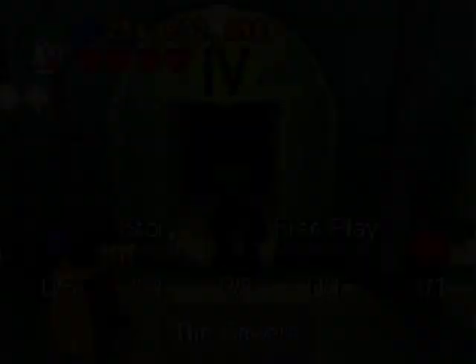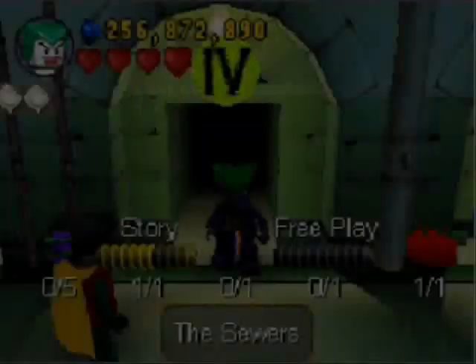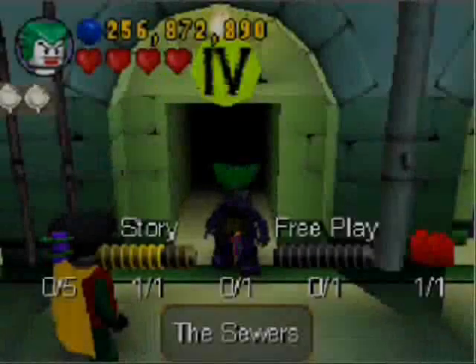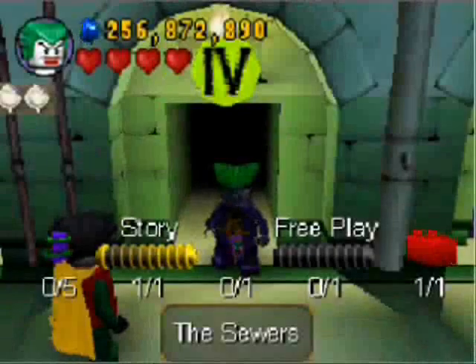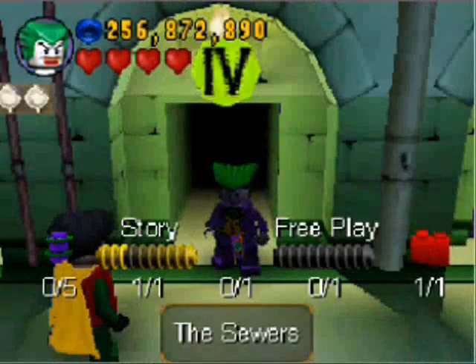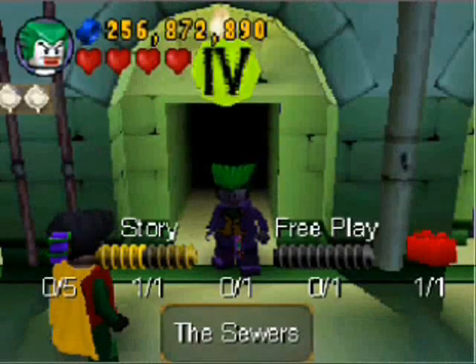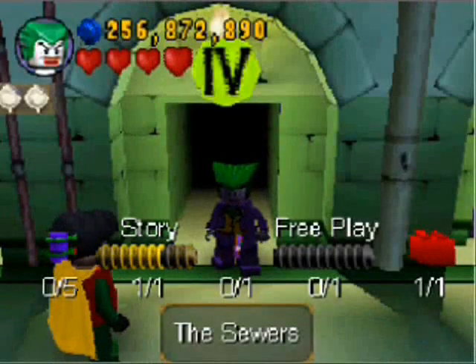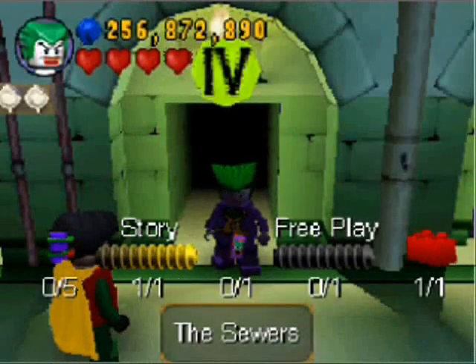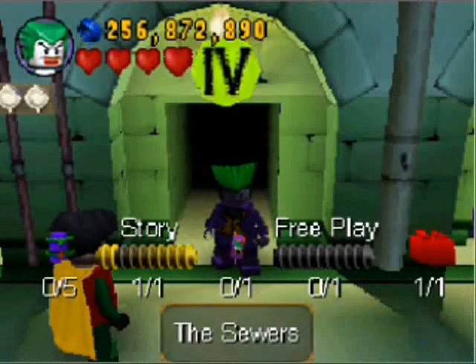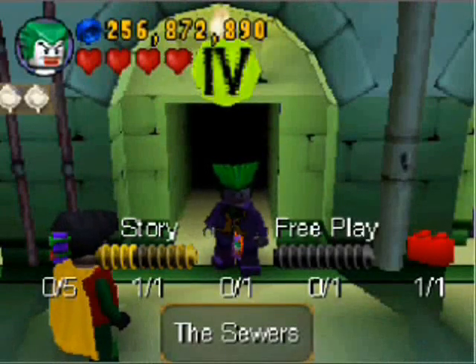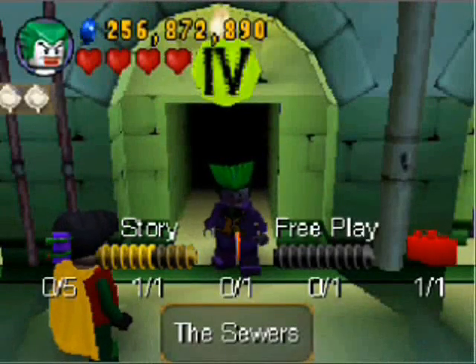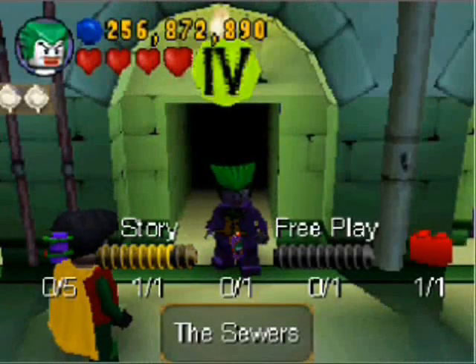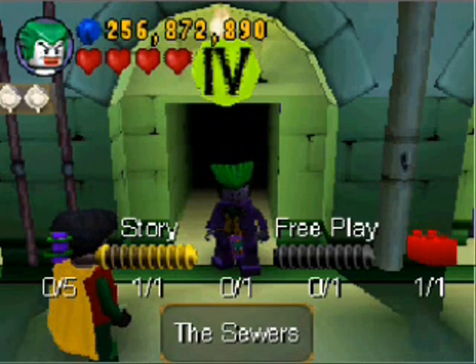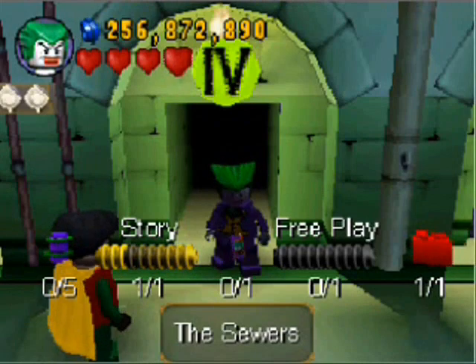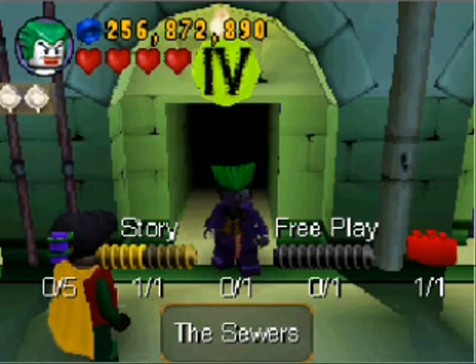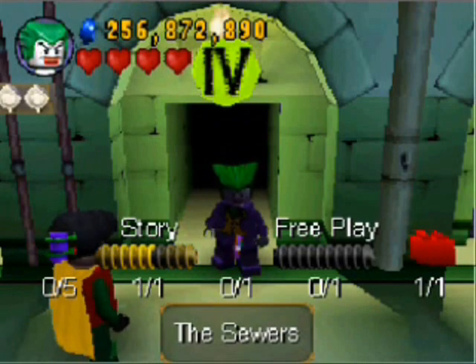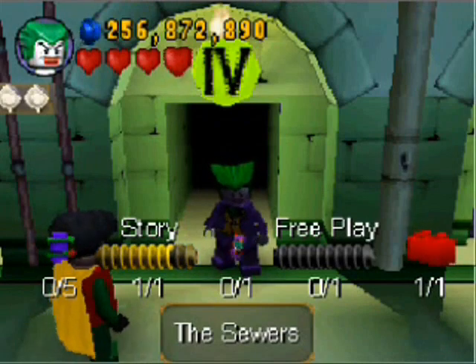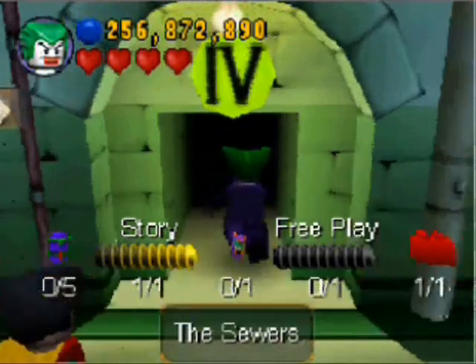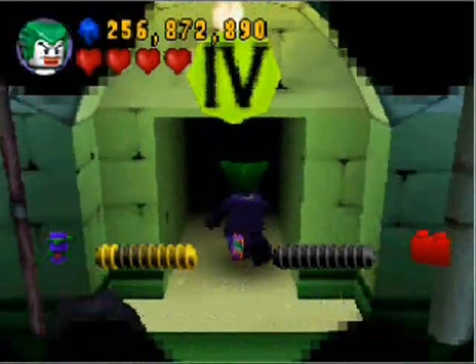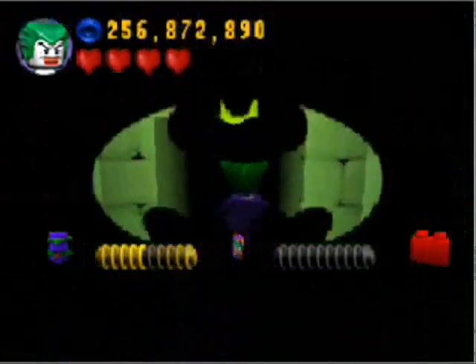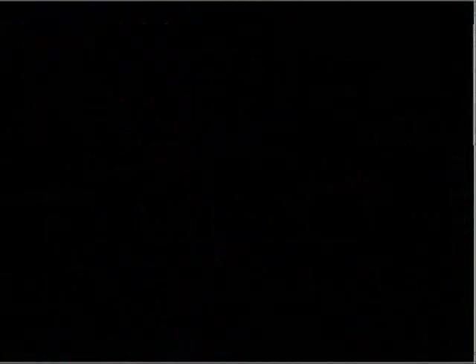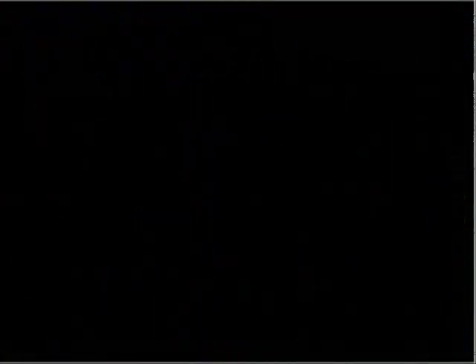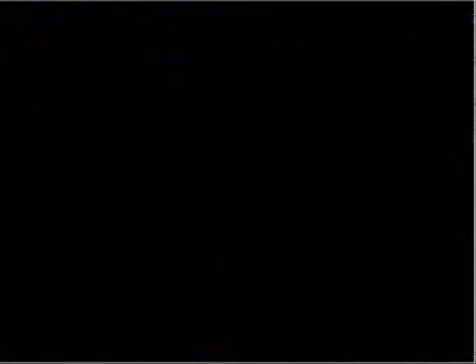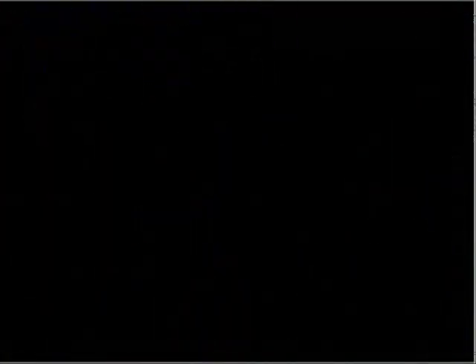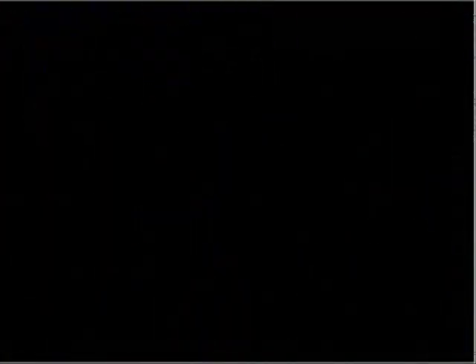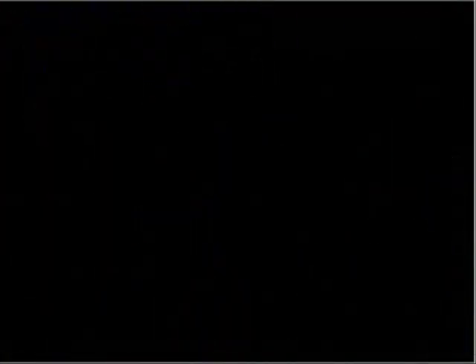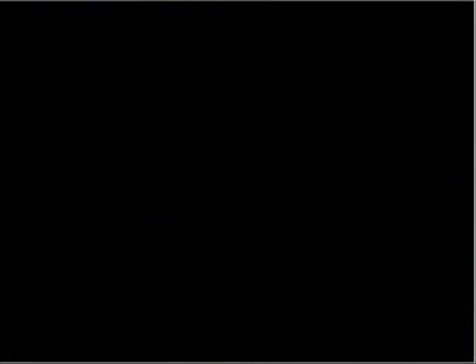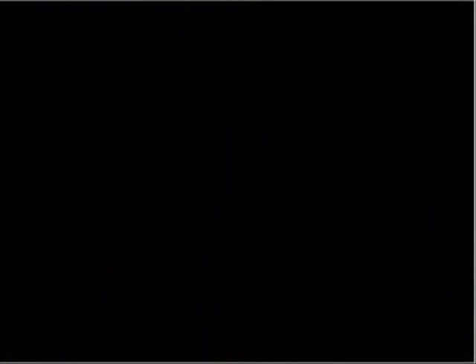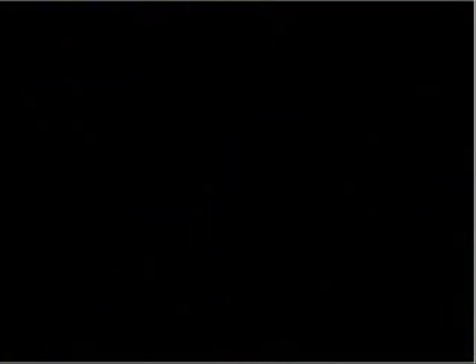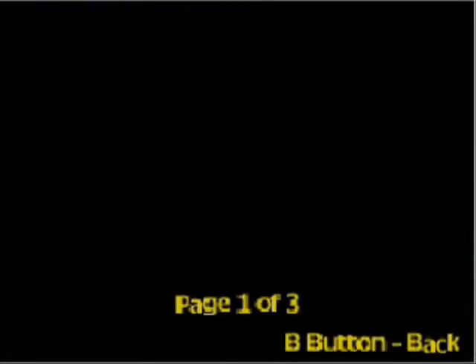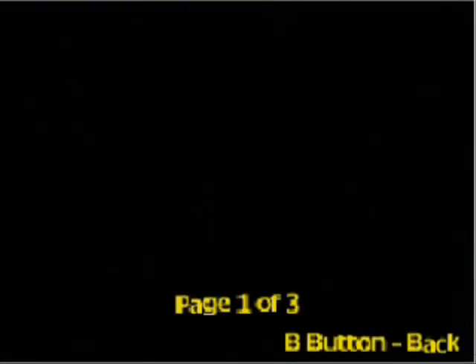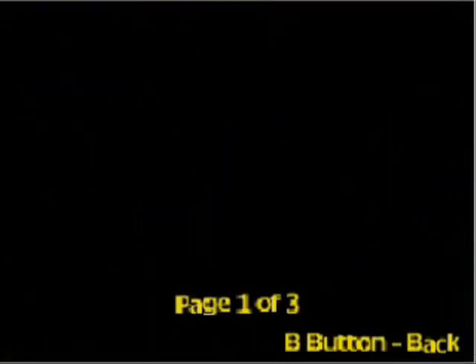Hello, this is the Bantam Safety Pin! Welcome back to Let's Free Play LEGO Batman, and this time around we are gonna go through the sewers.